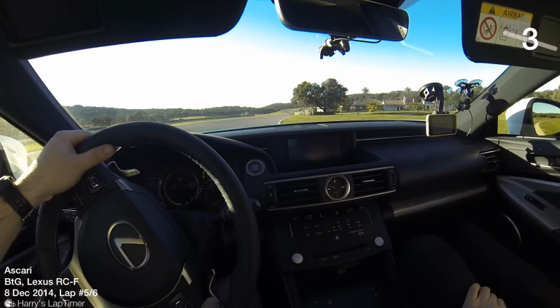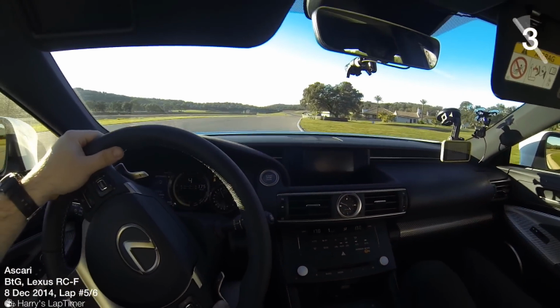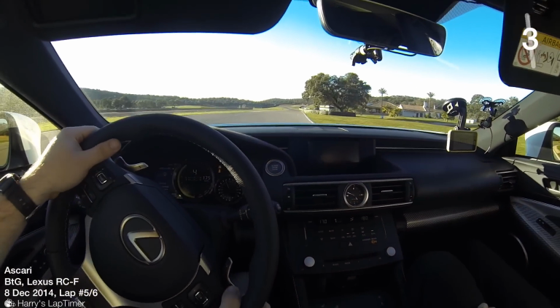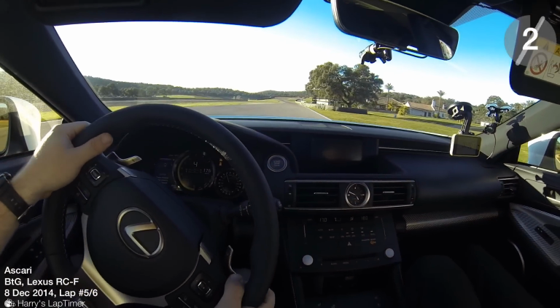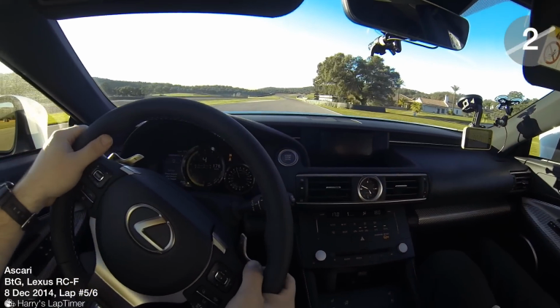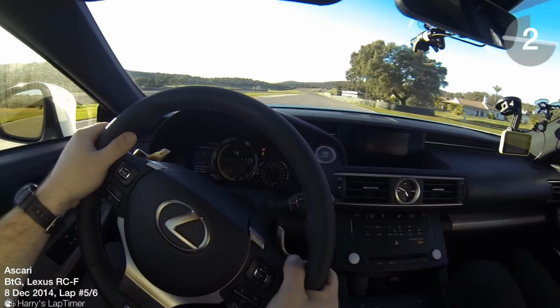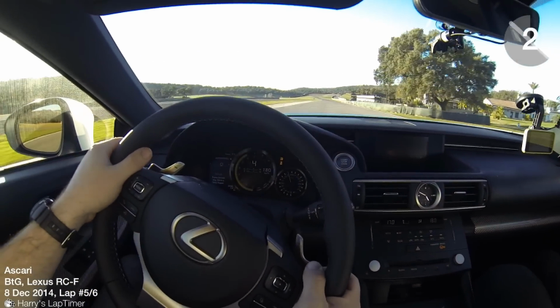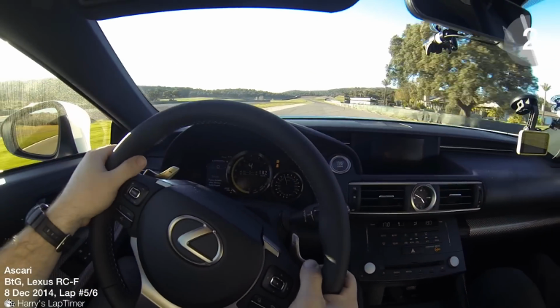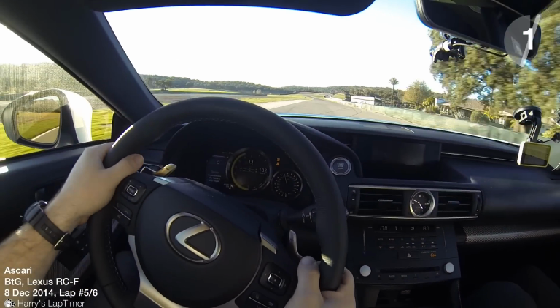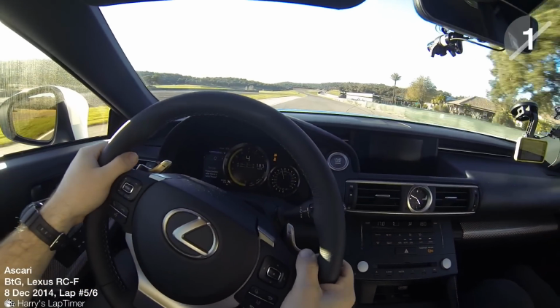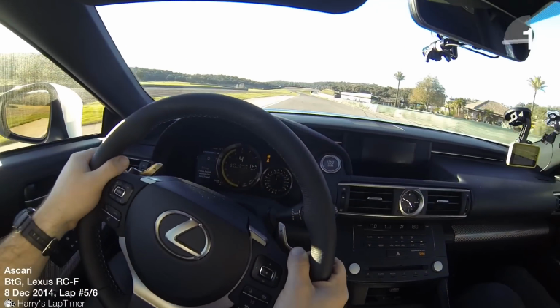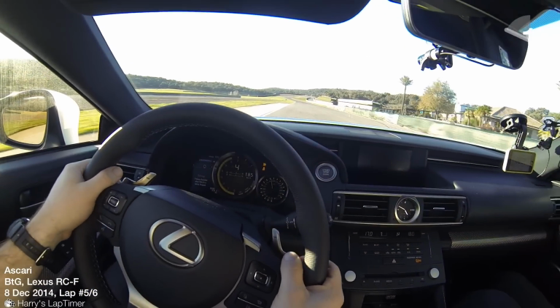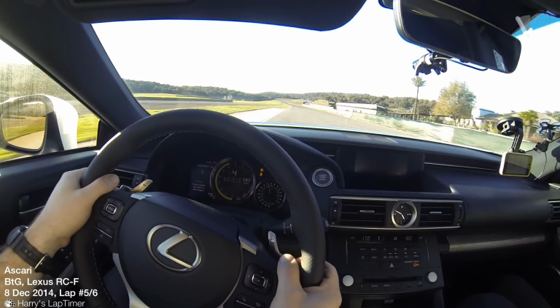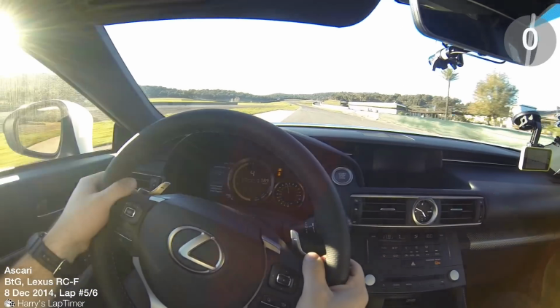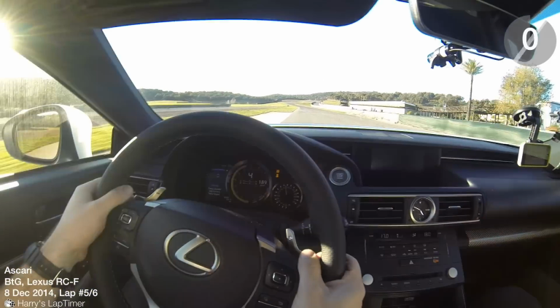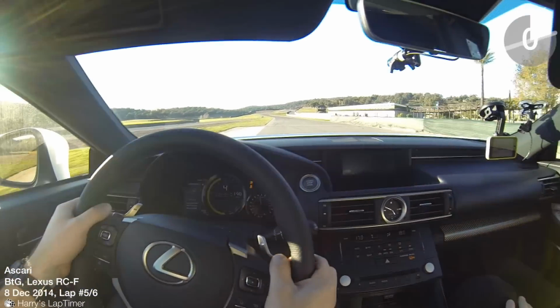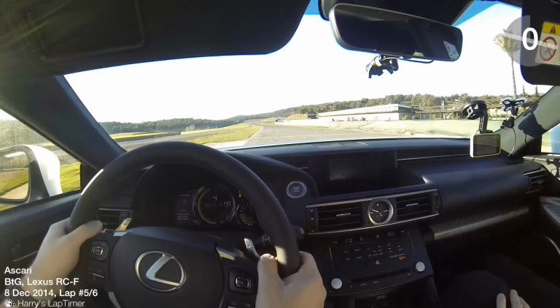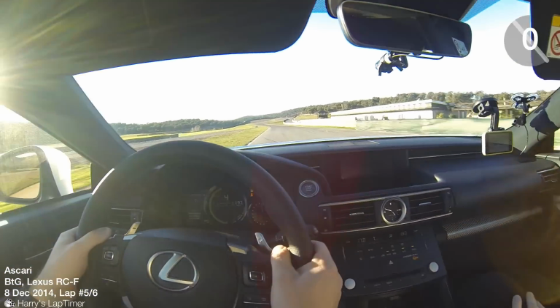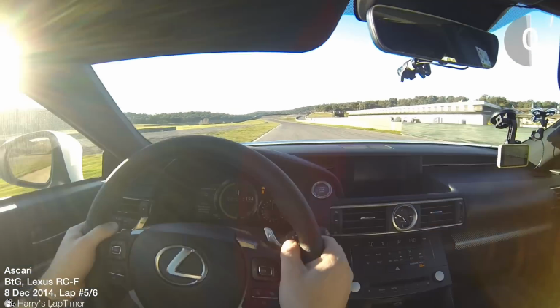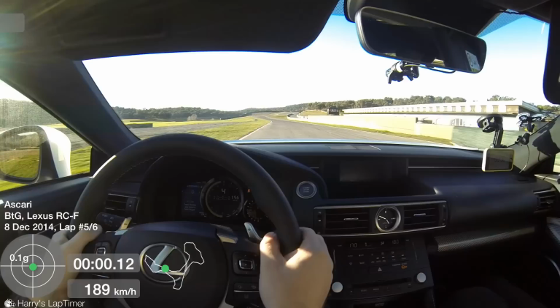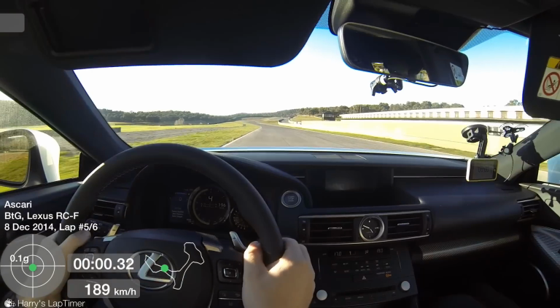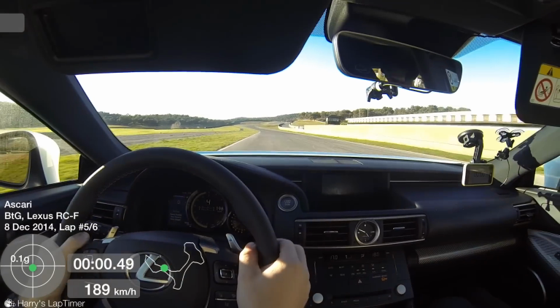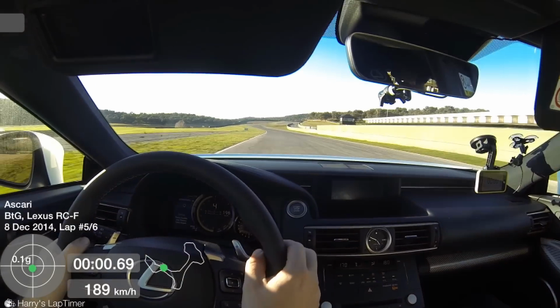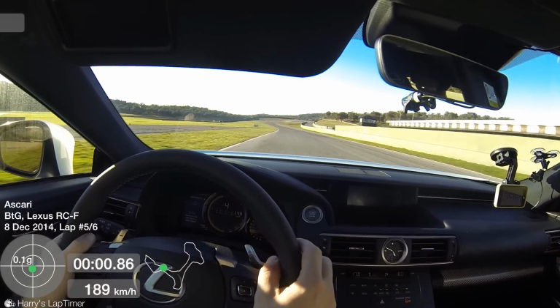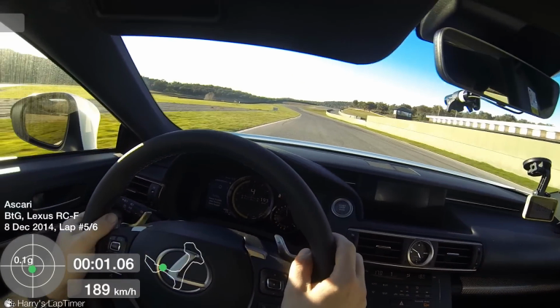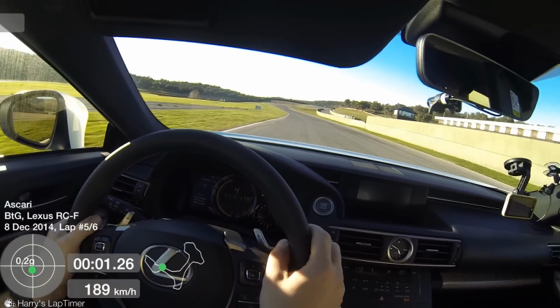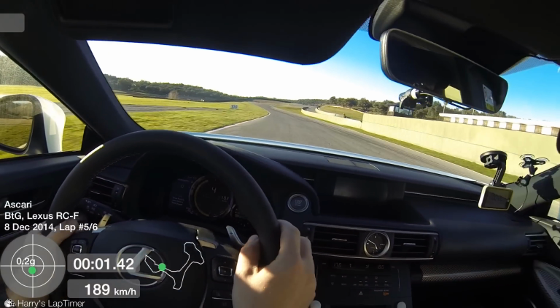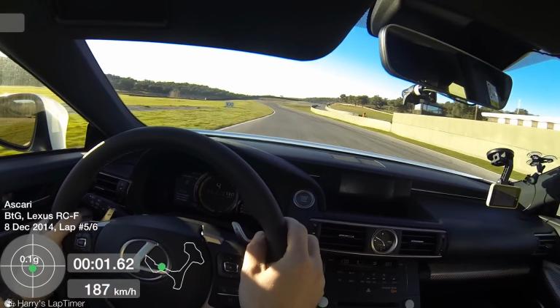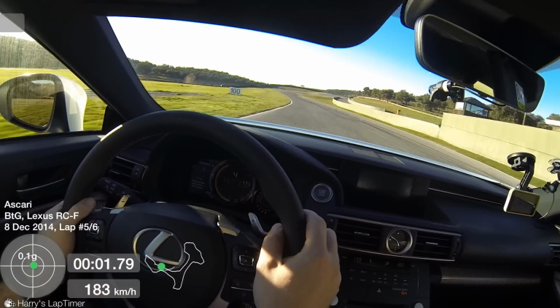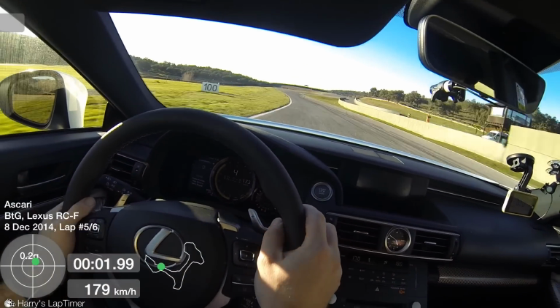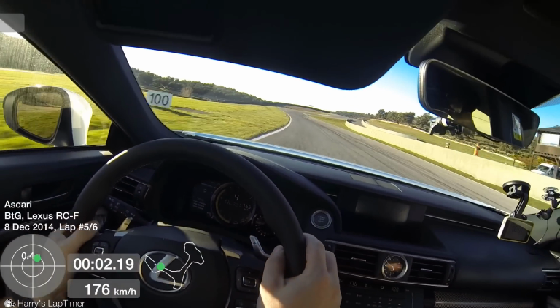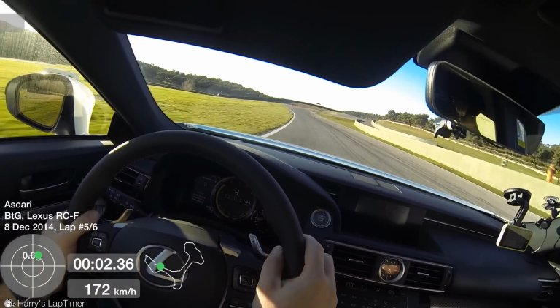One lap of Ascari in the new Lexus RC F — 2015 actually.